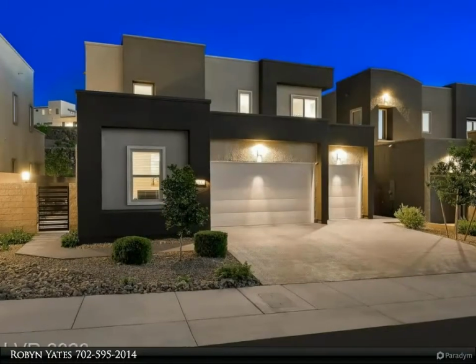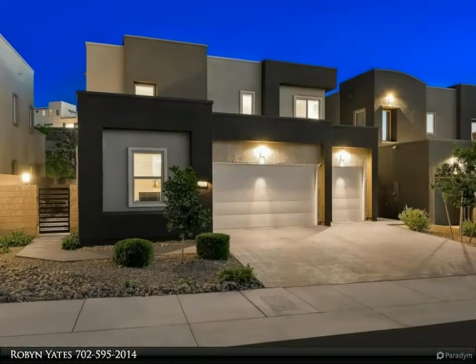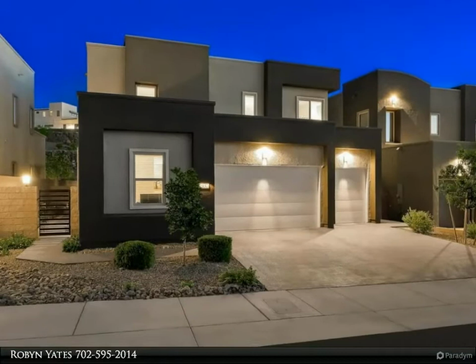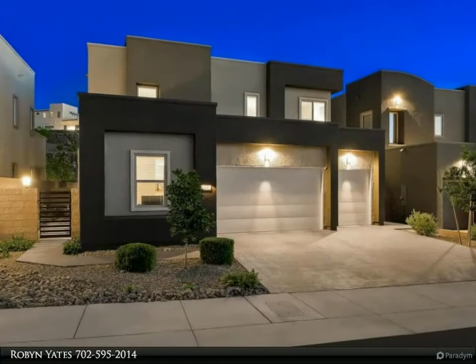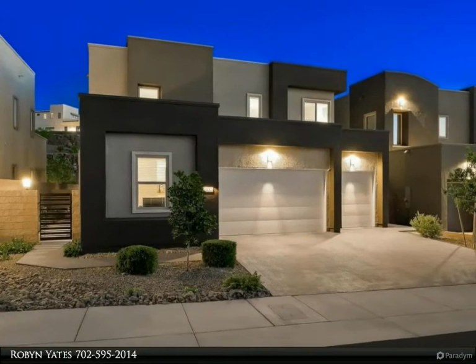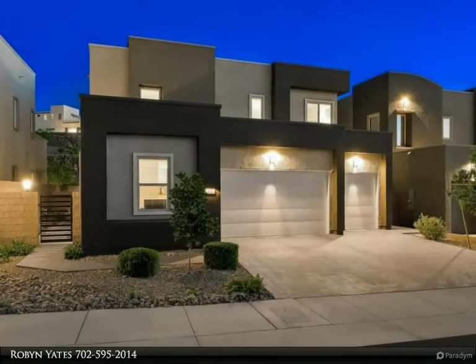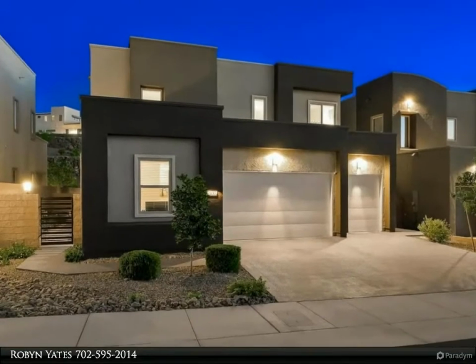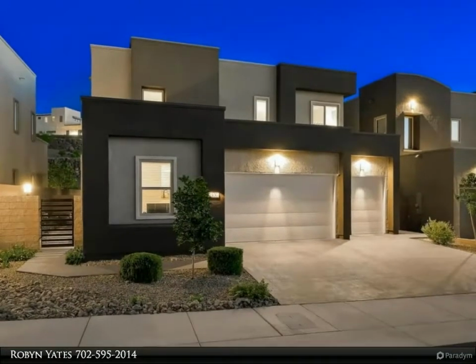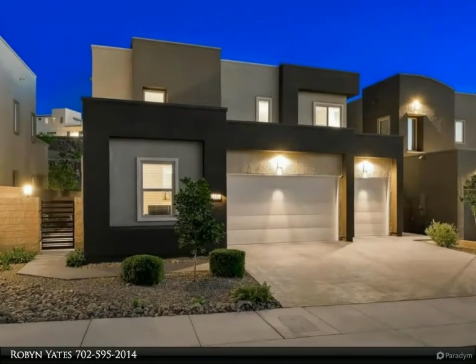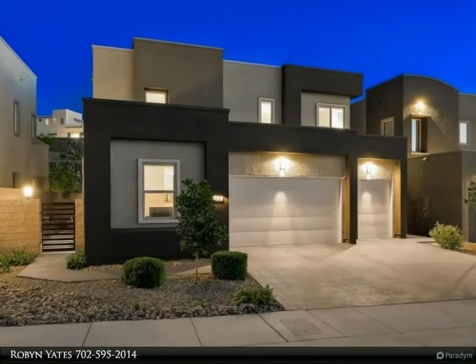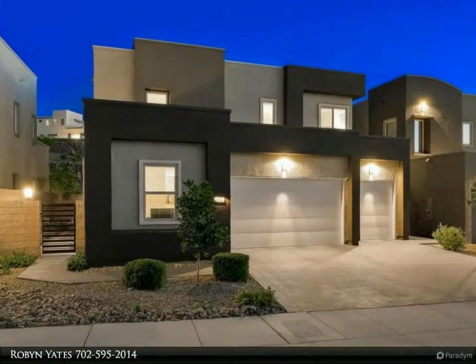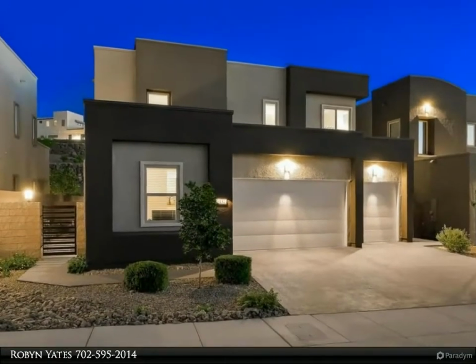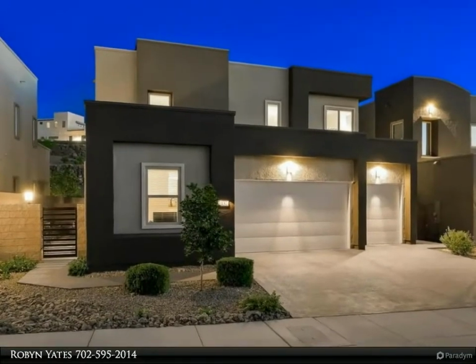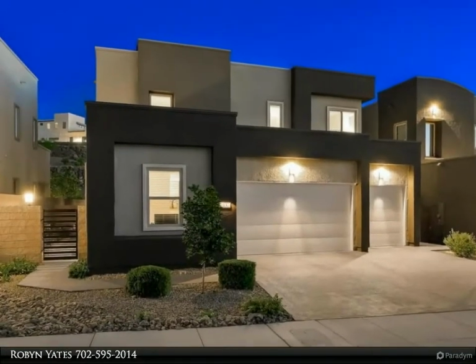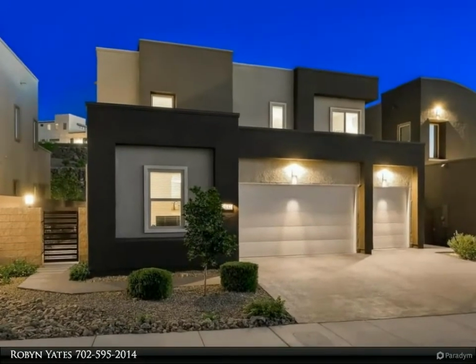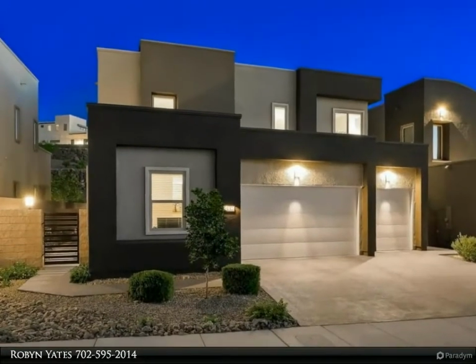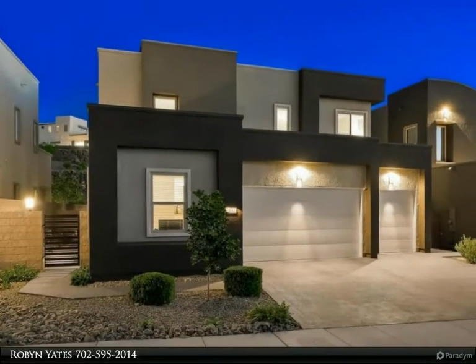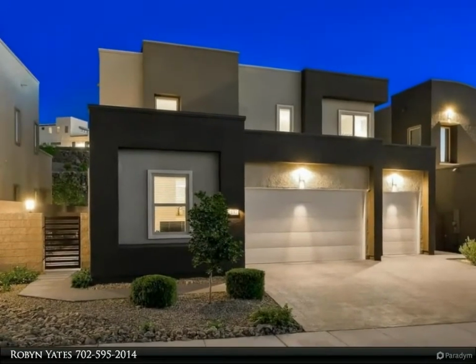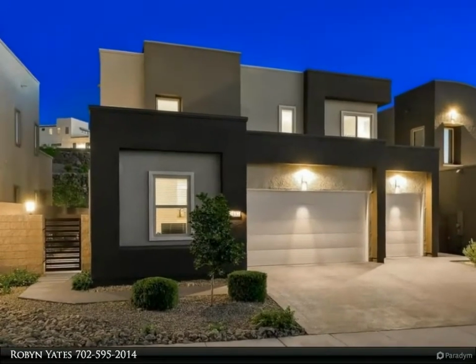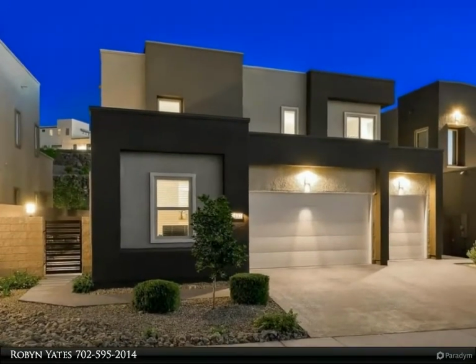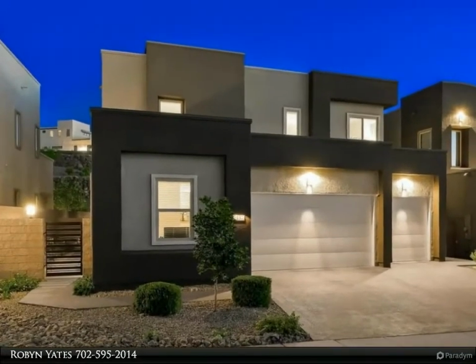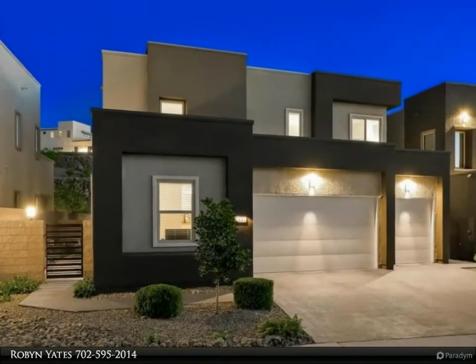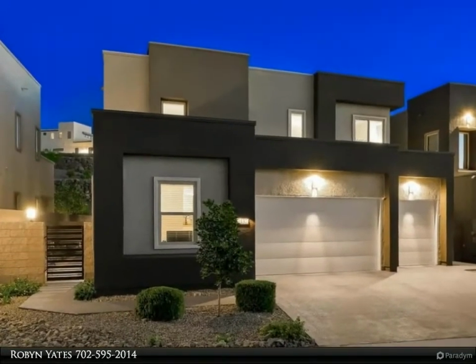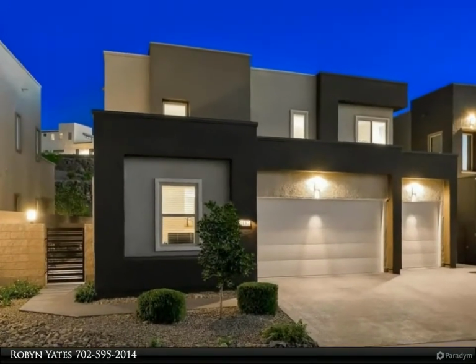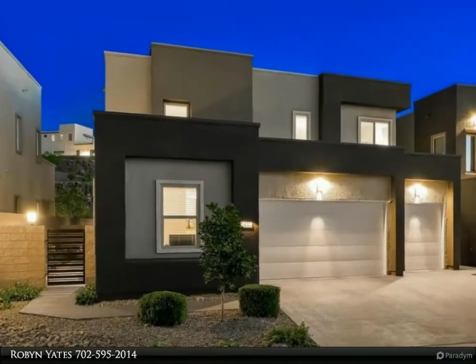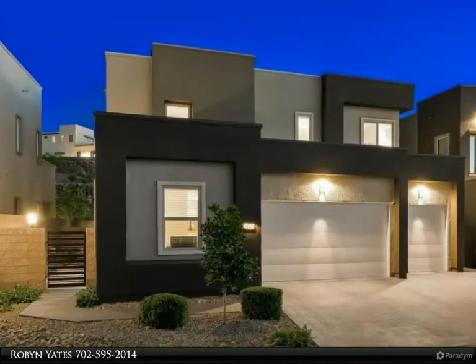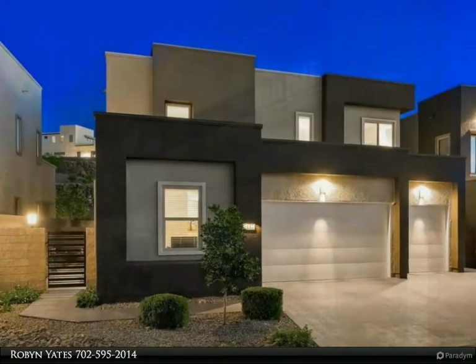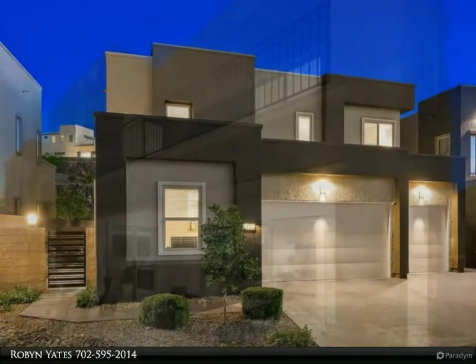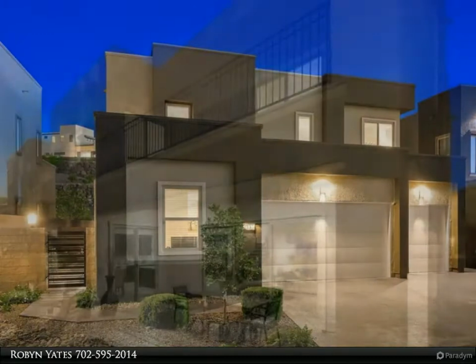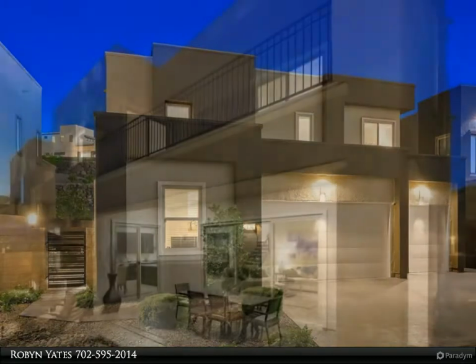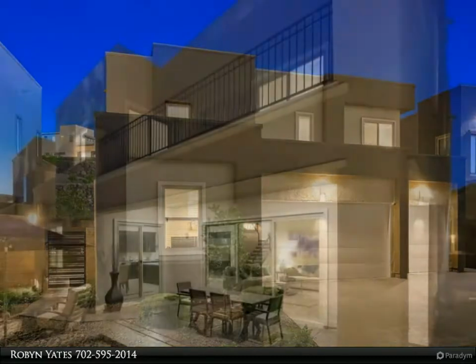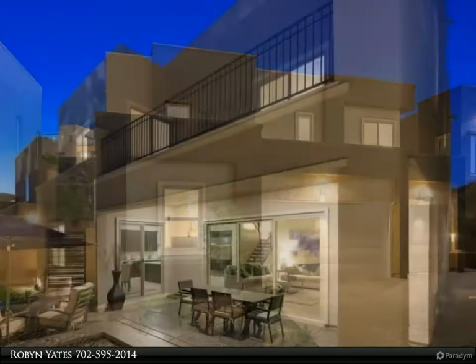Remarkable sanctuary with mountain views on three sides. Truly a special location in the canyons.